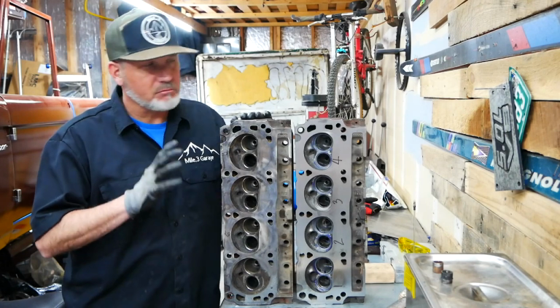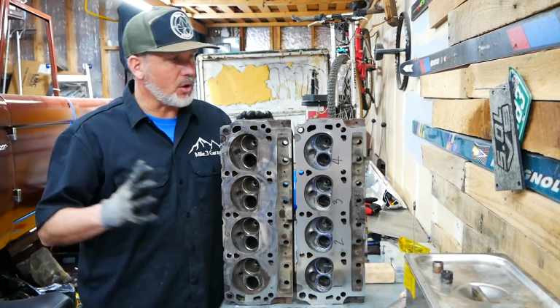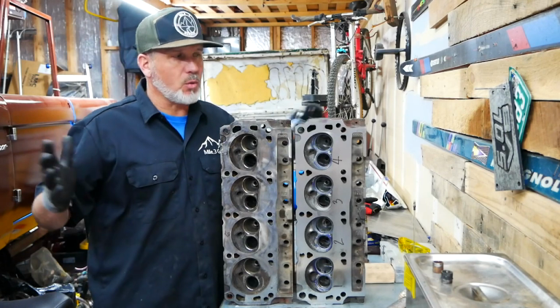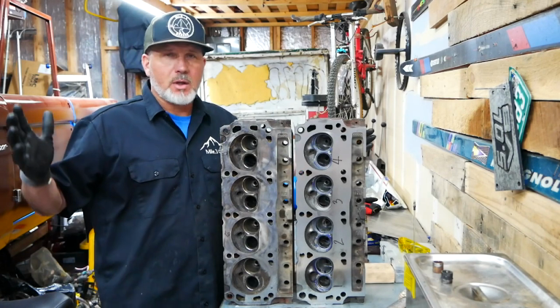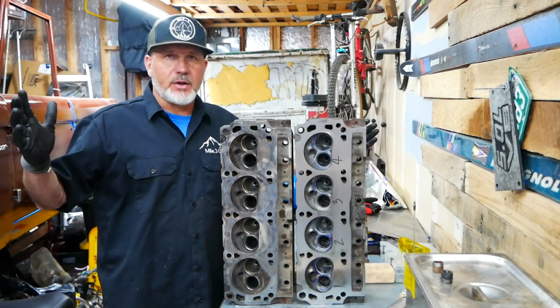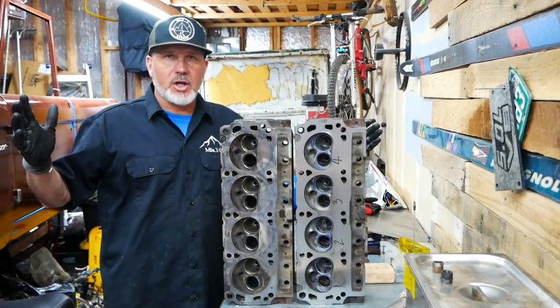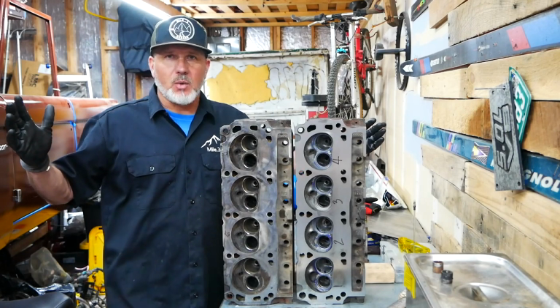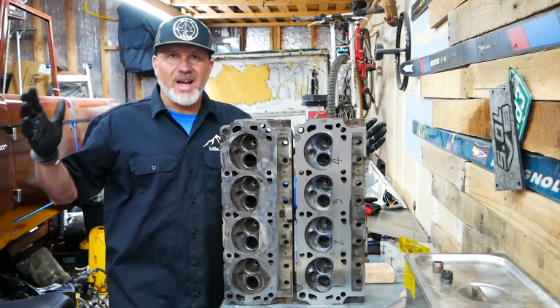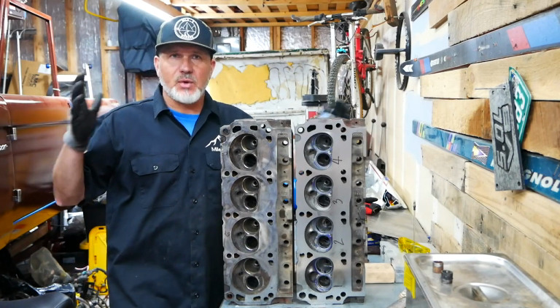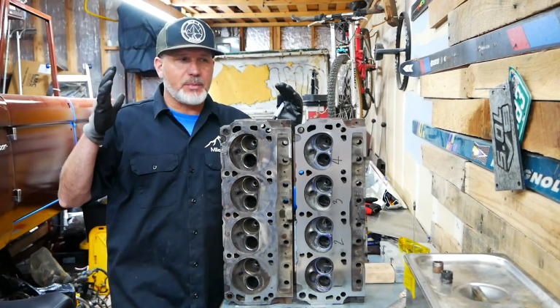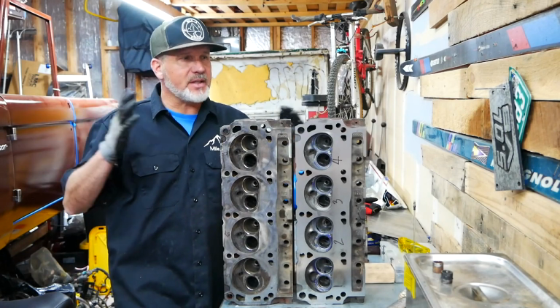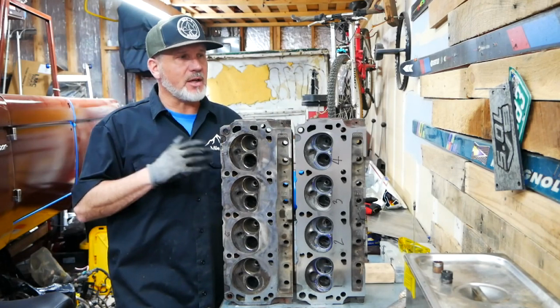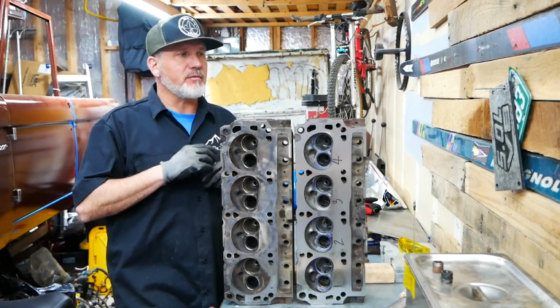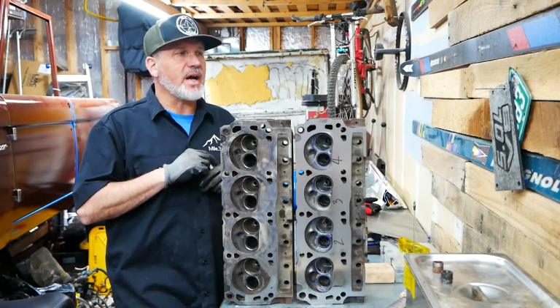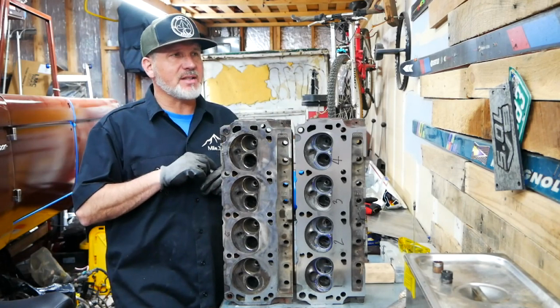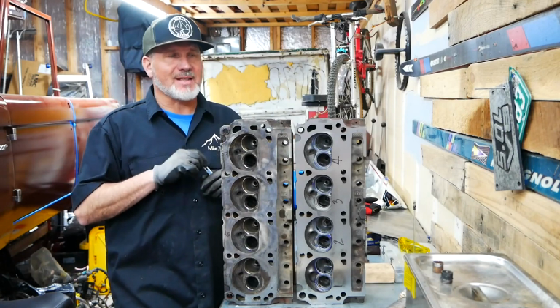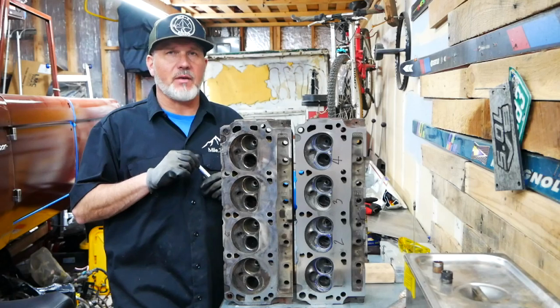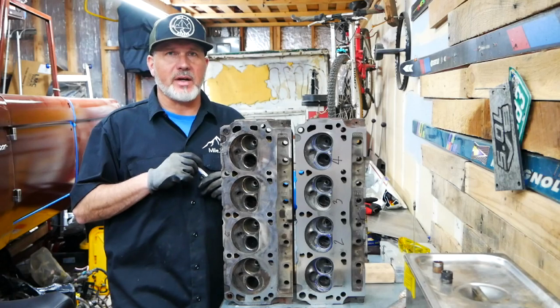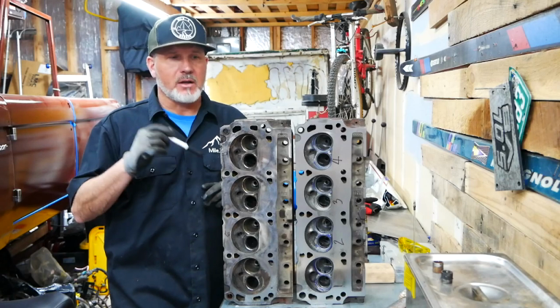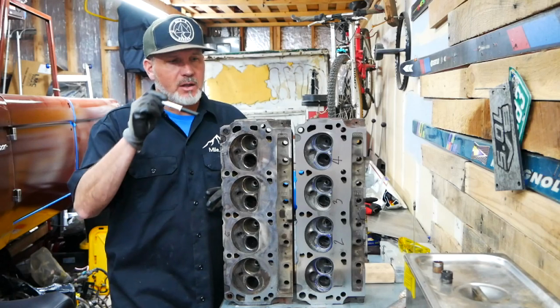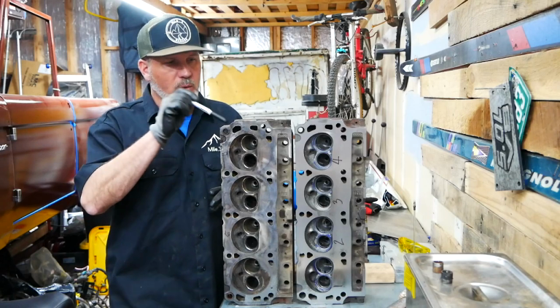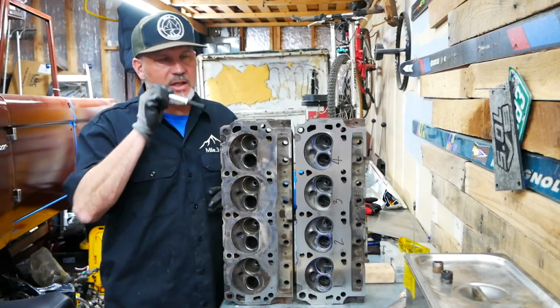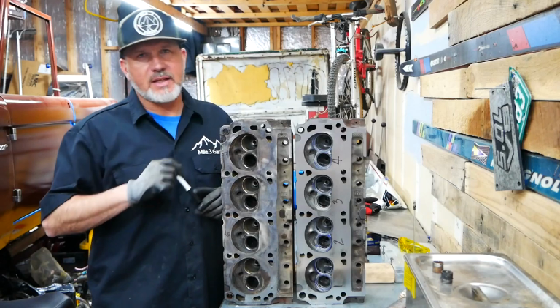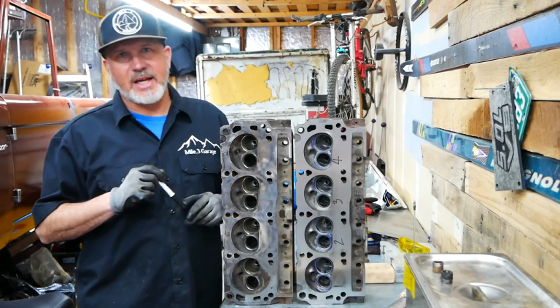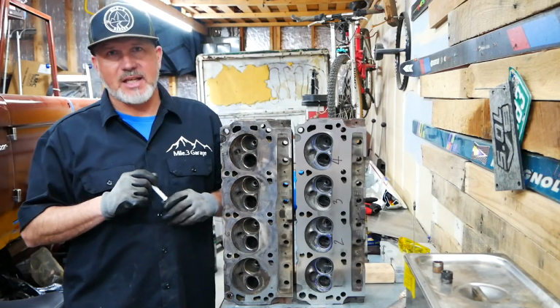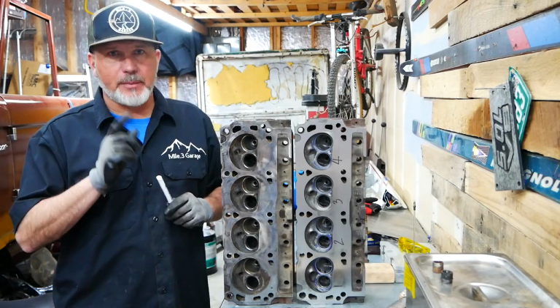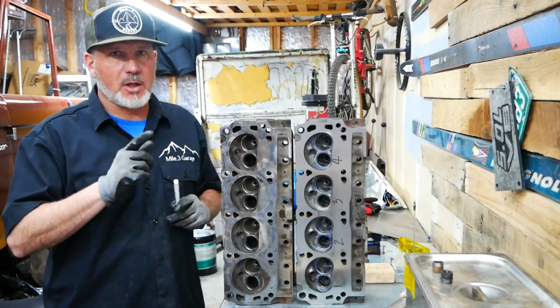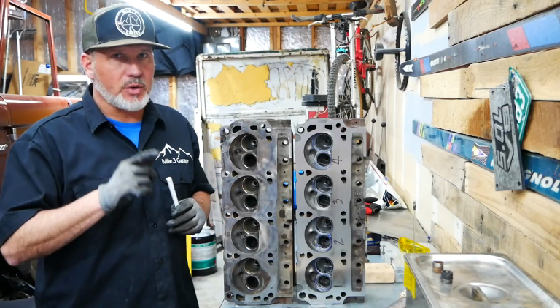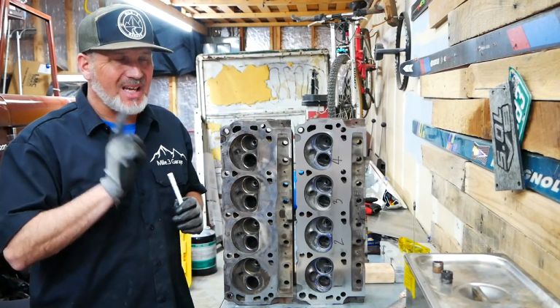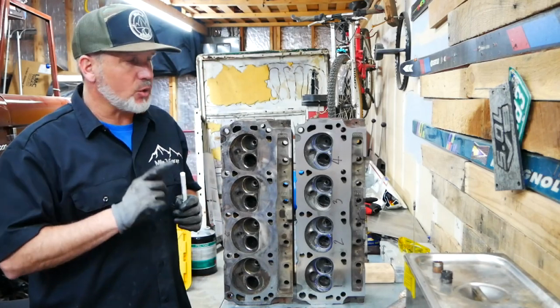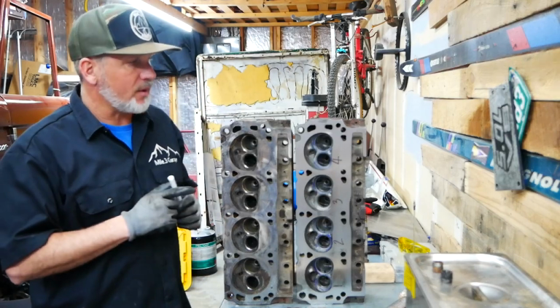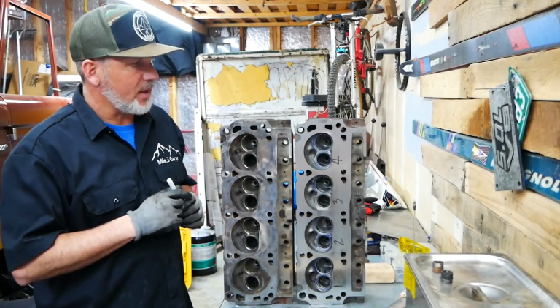I took every piece of advice. As I was reading, I made notes and broke it down between combustion chamber, valve lapping, intake and exhaust runners, and the squish — which is where the cylinder meets the flat part of the head. I literally wrote down every single piece of advice from probably close to 20 videos and maybe close to 50 articles.